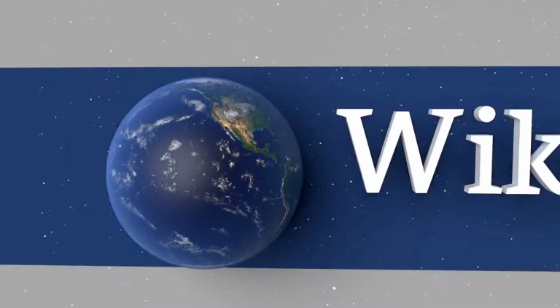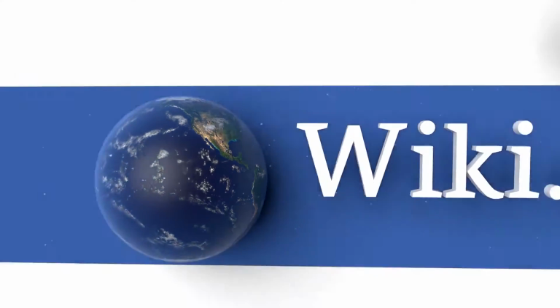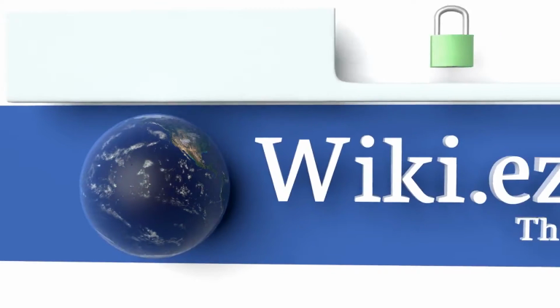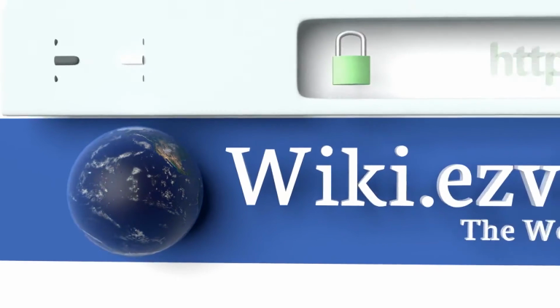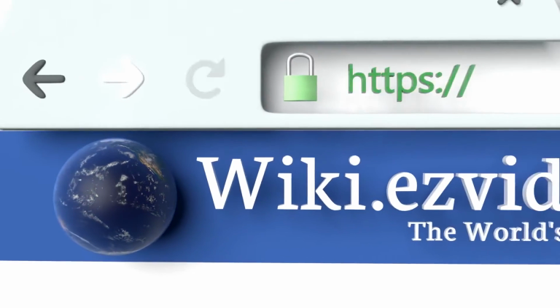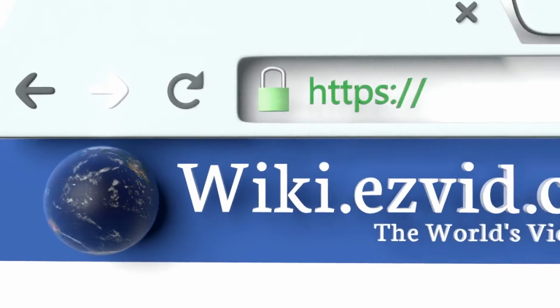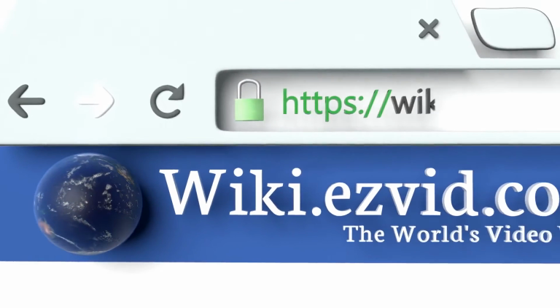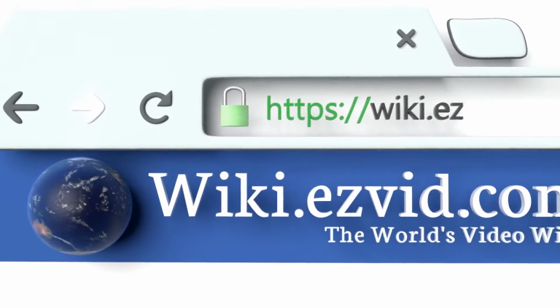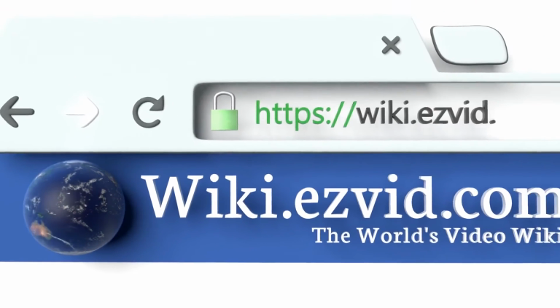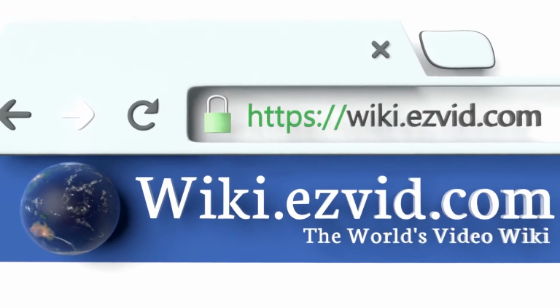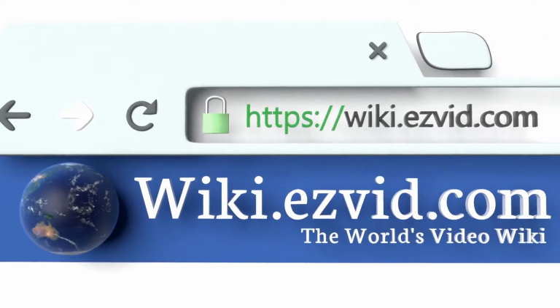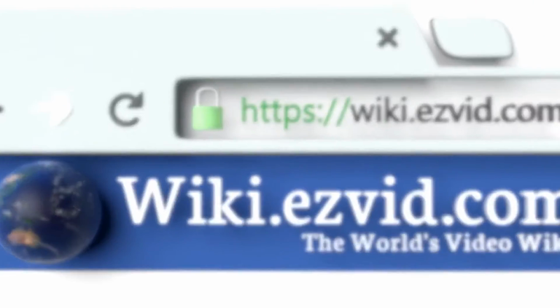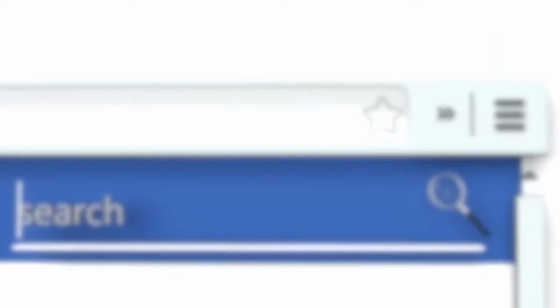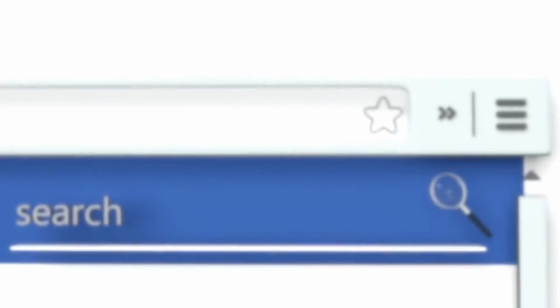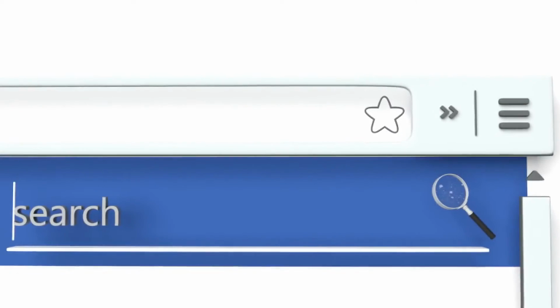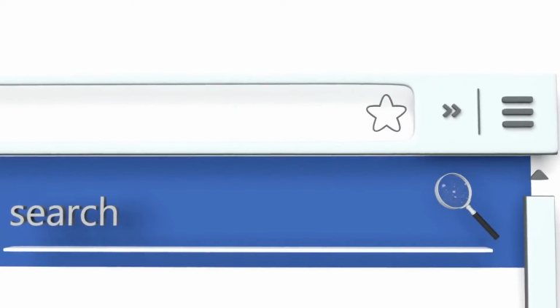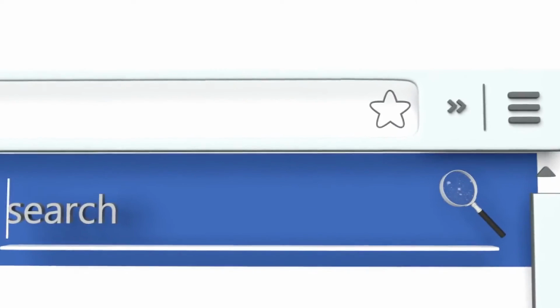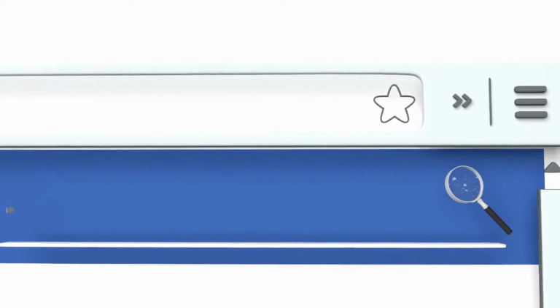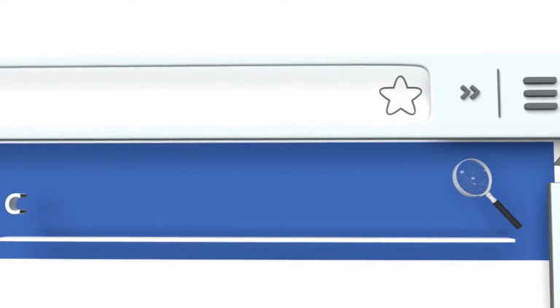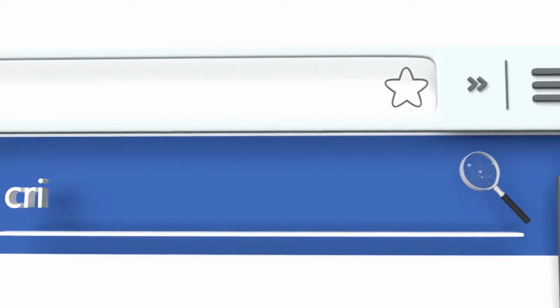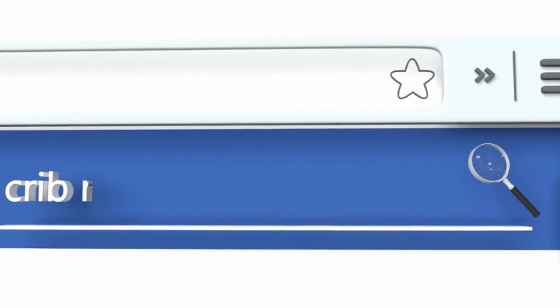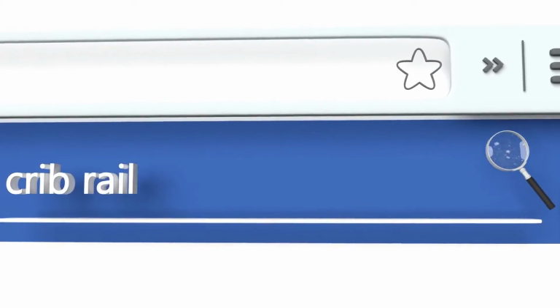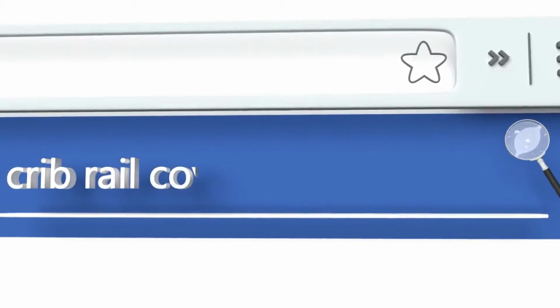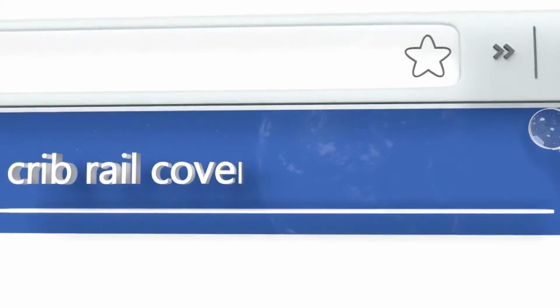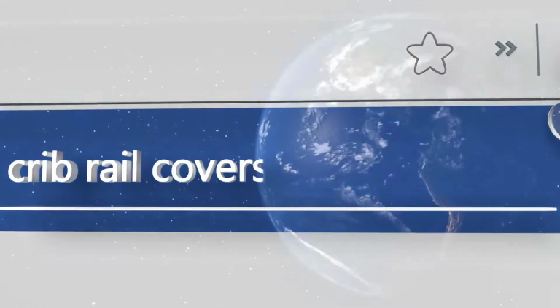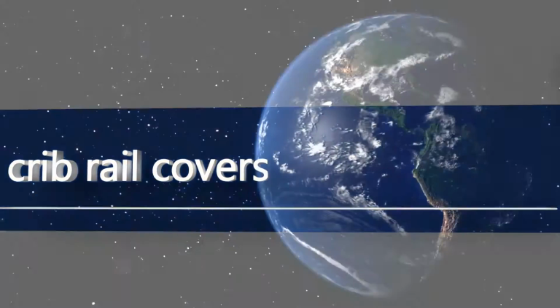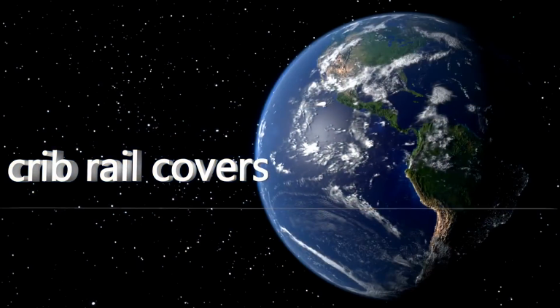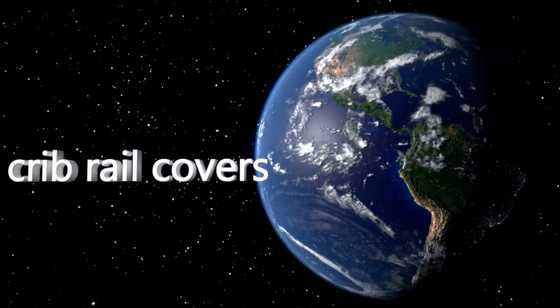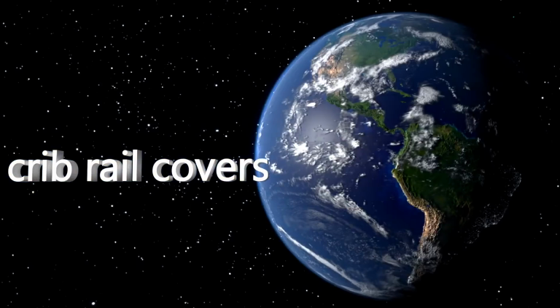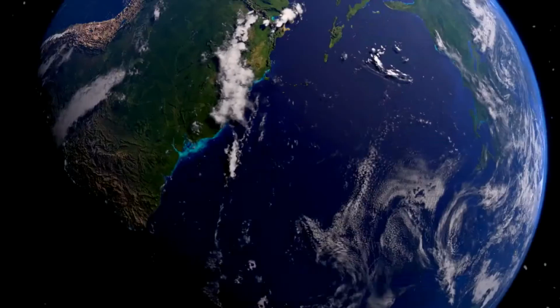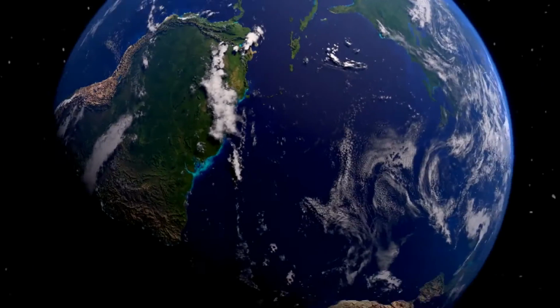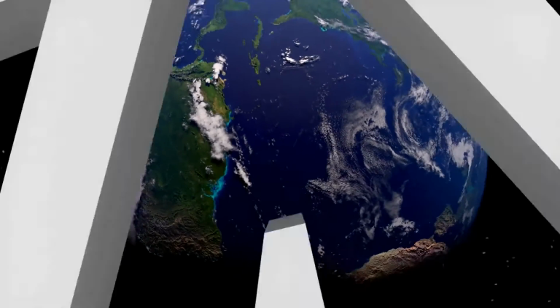To see all of our choices, go to wiki.easyvid.com and search for crib rail covers, or click beneath this video.